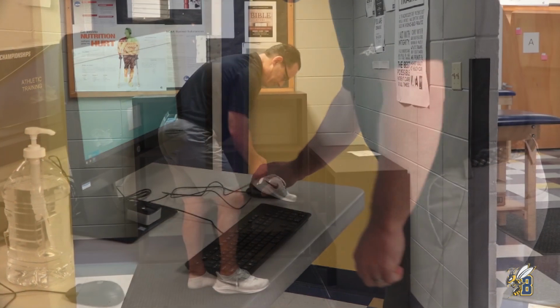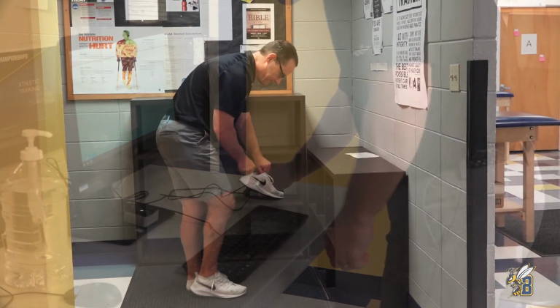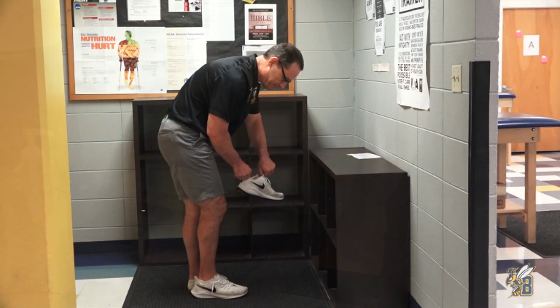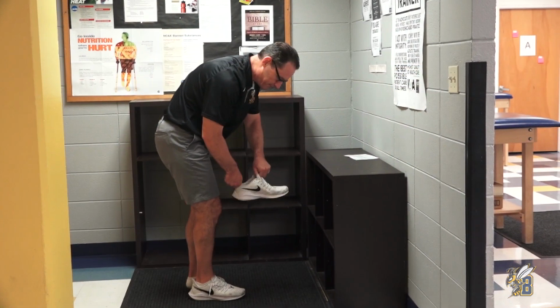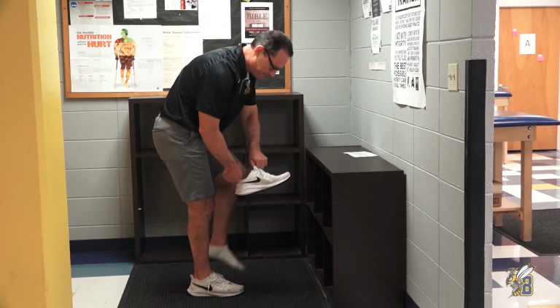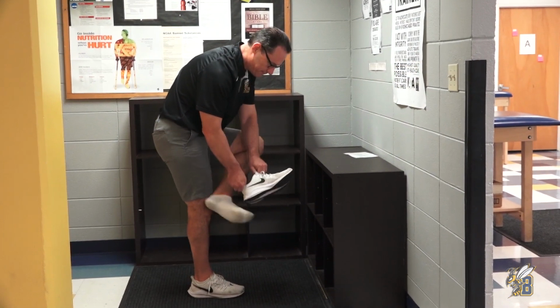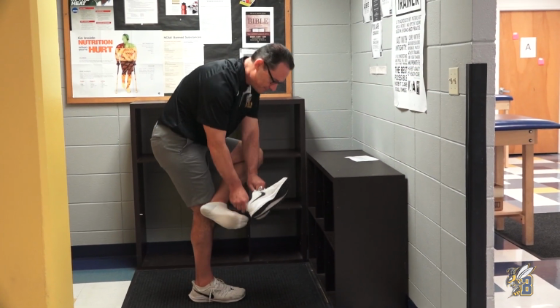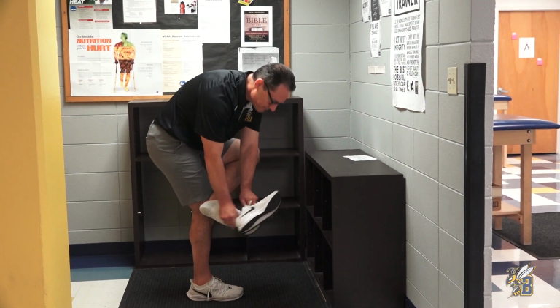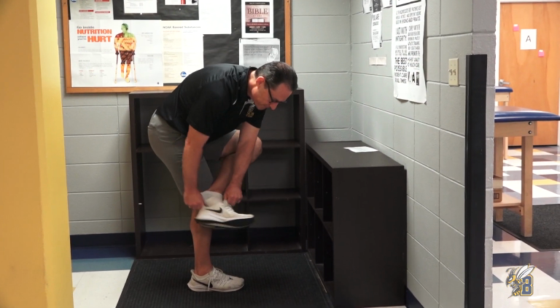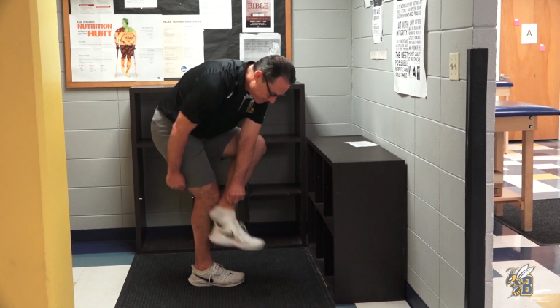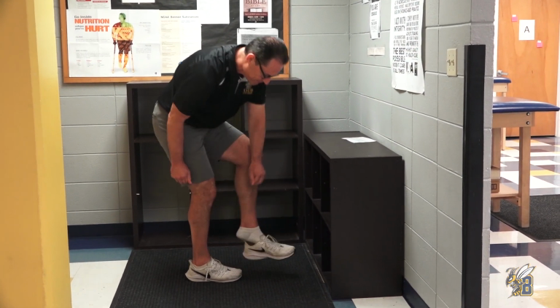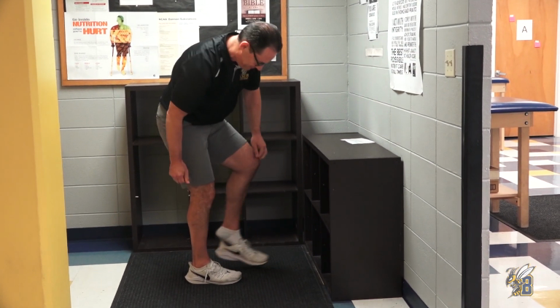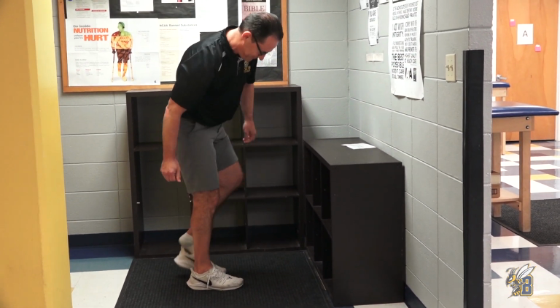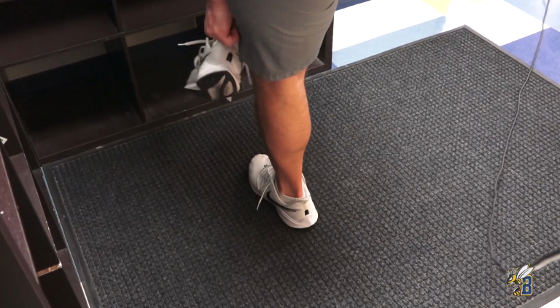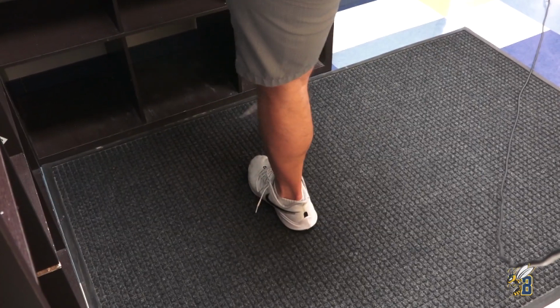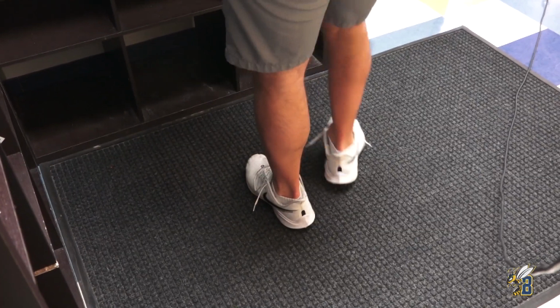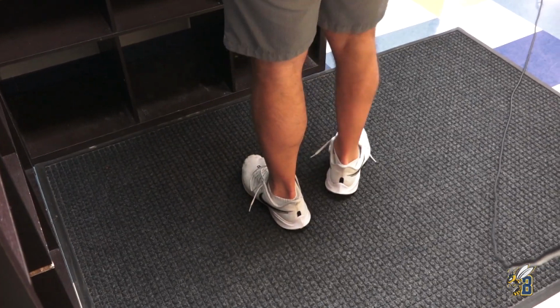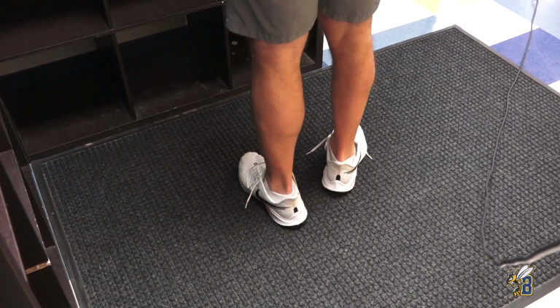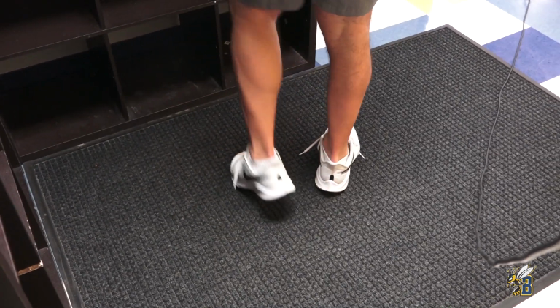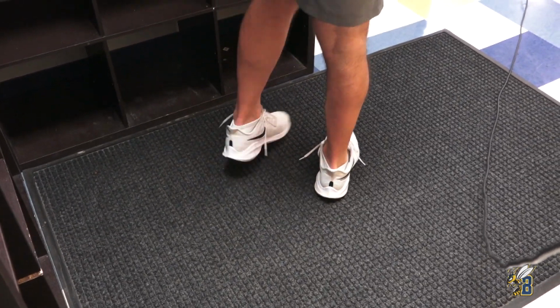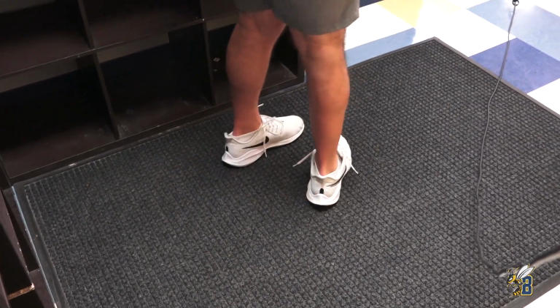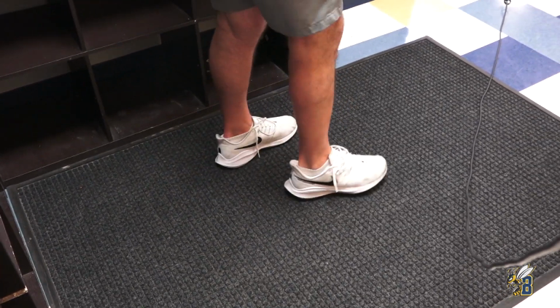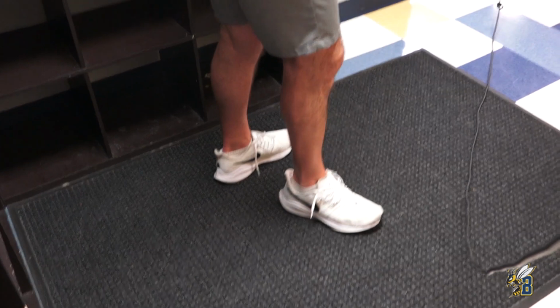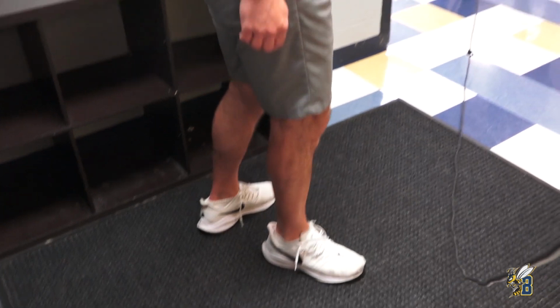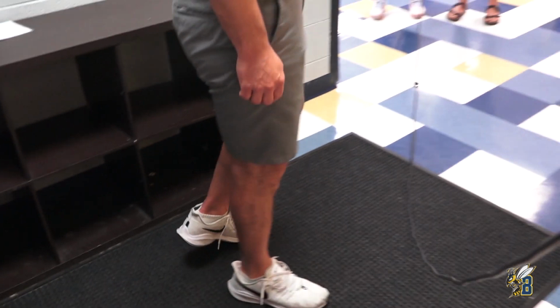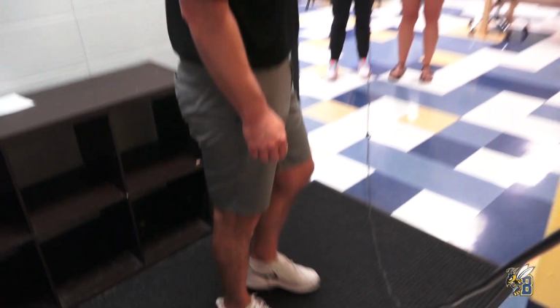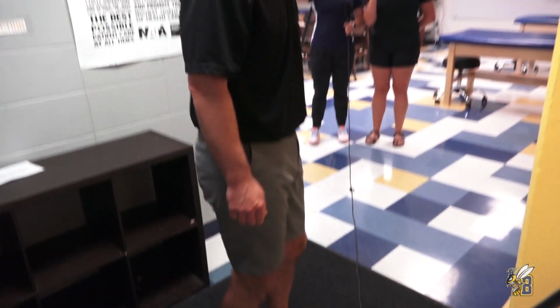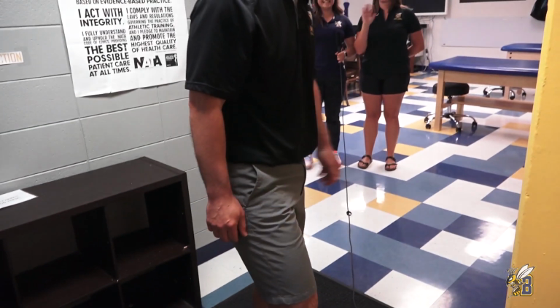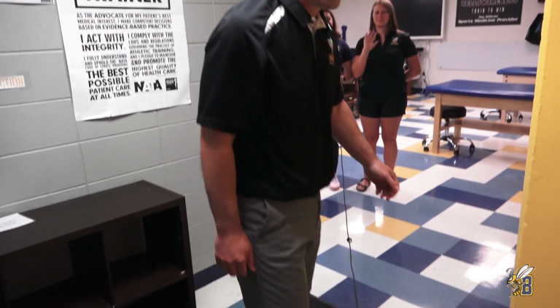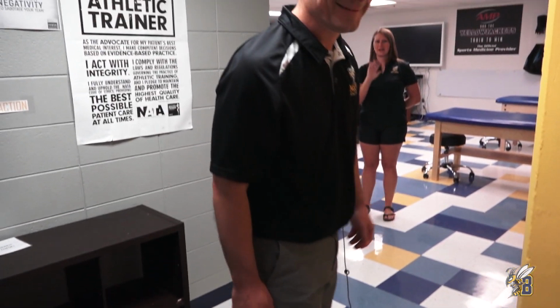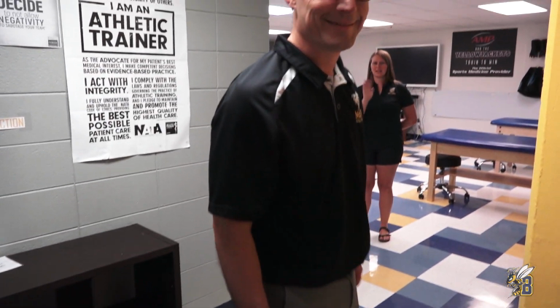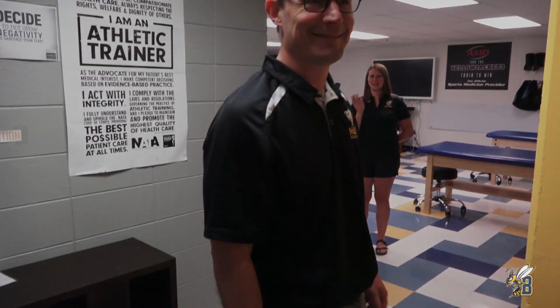Please remember to take all of your belongings. Make good choices — bye, Tom!